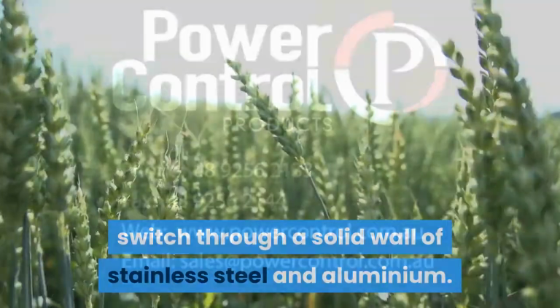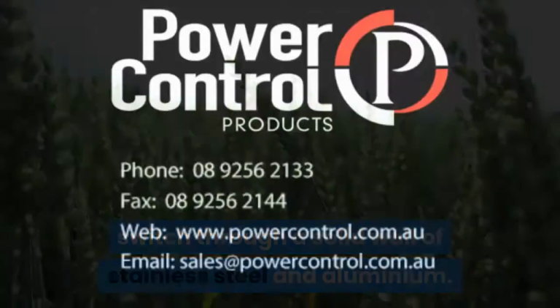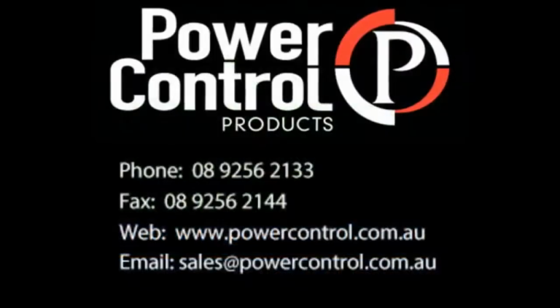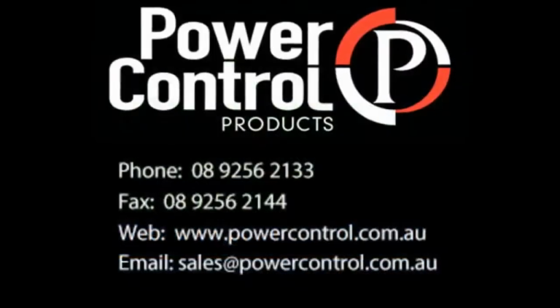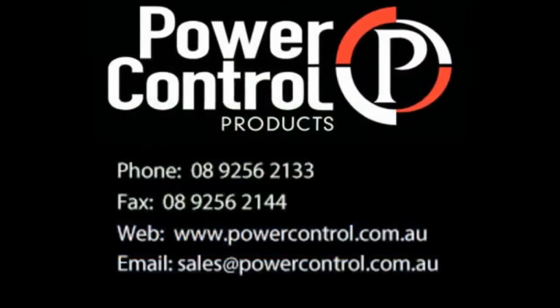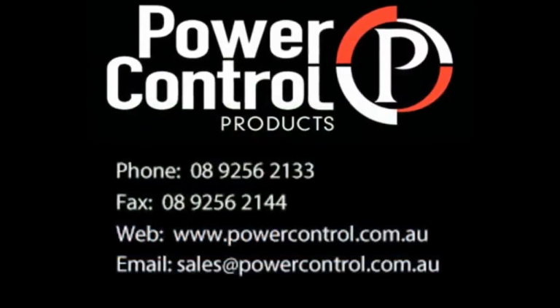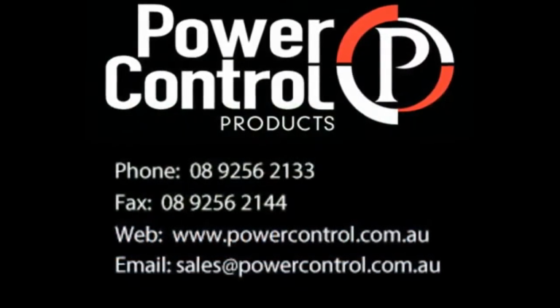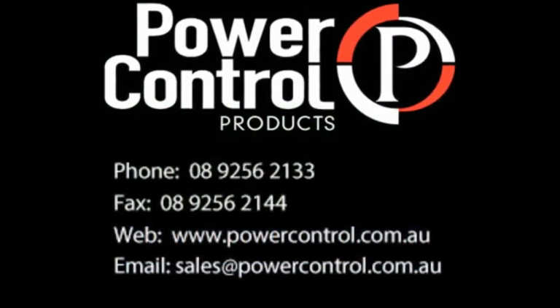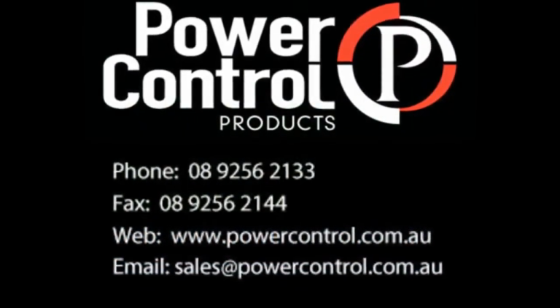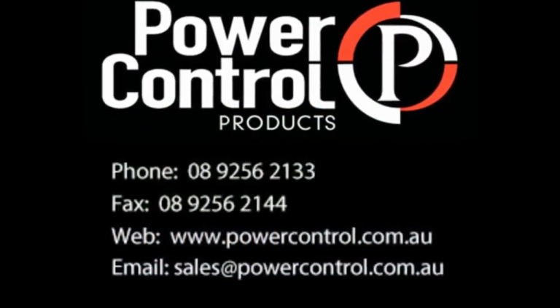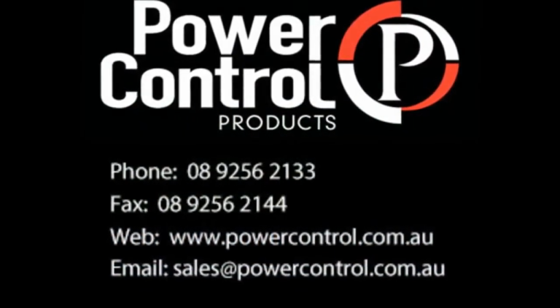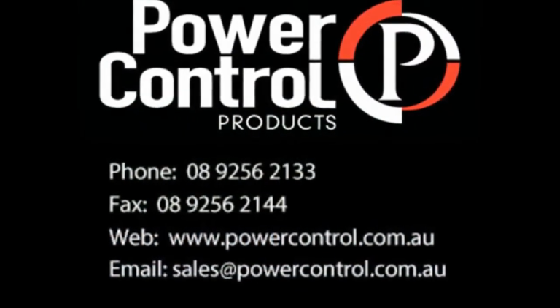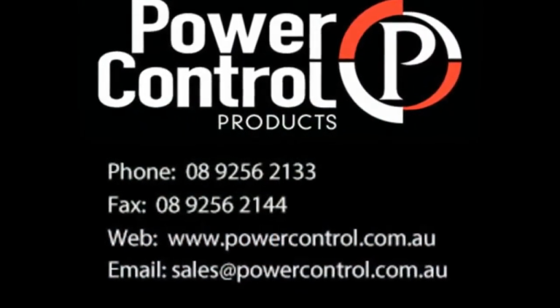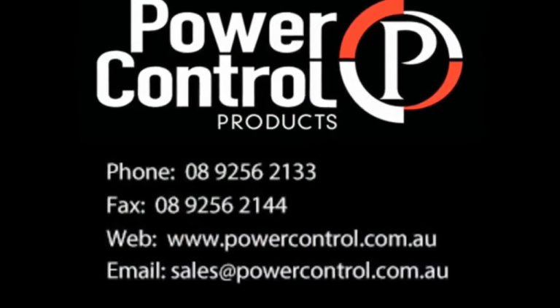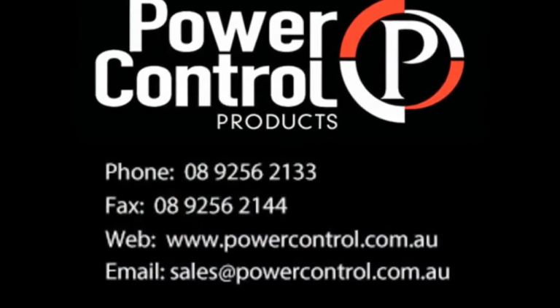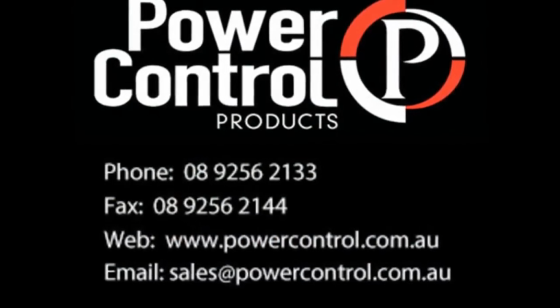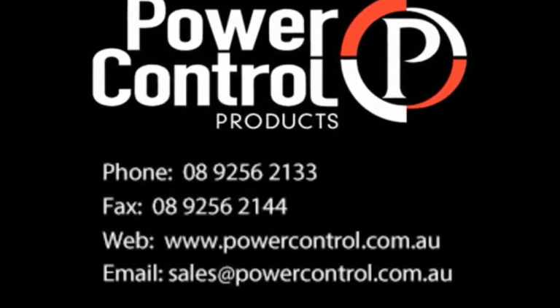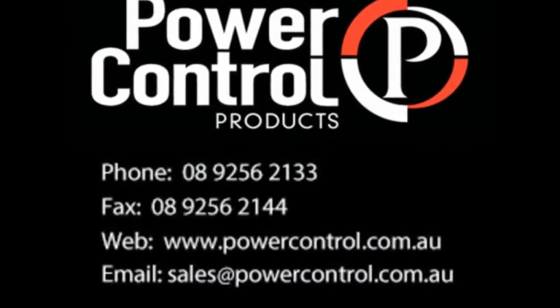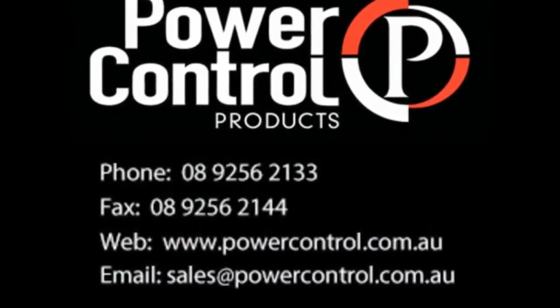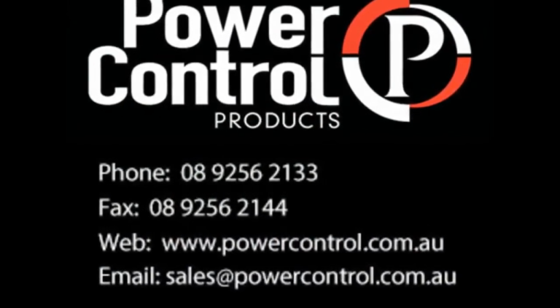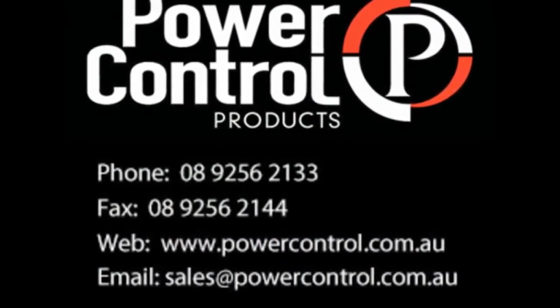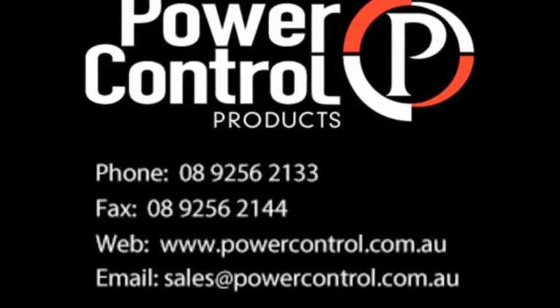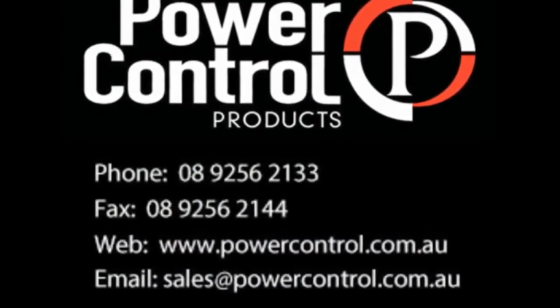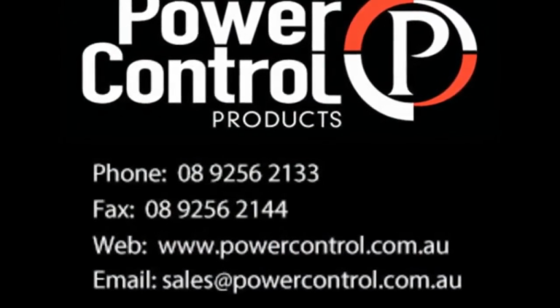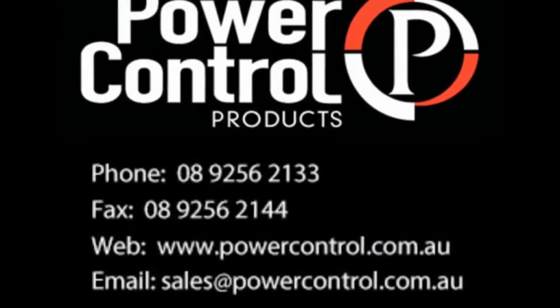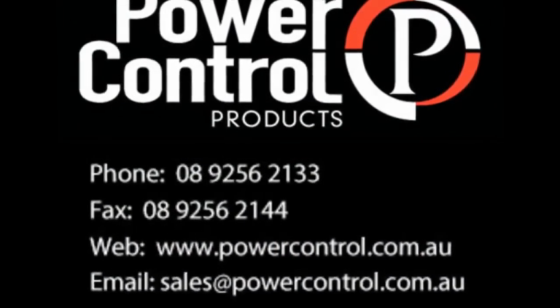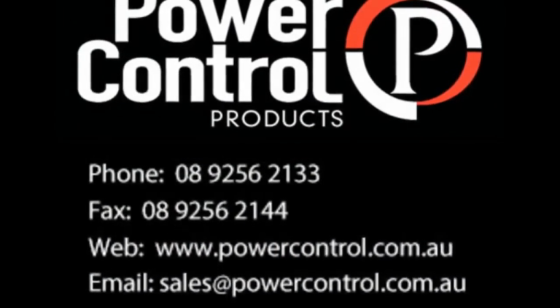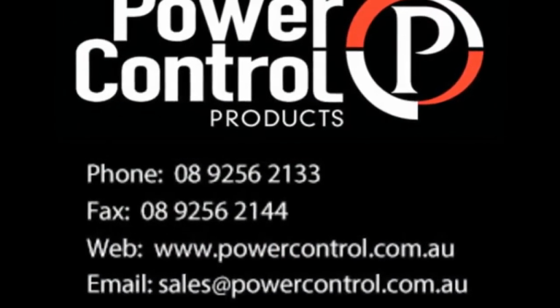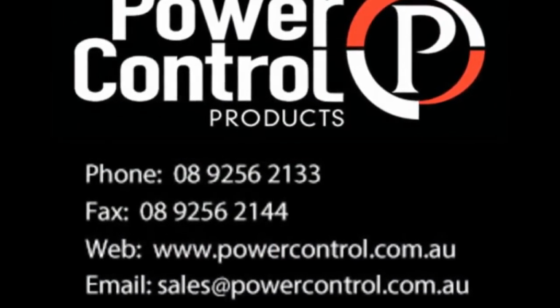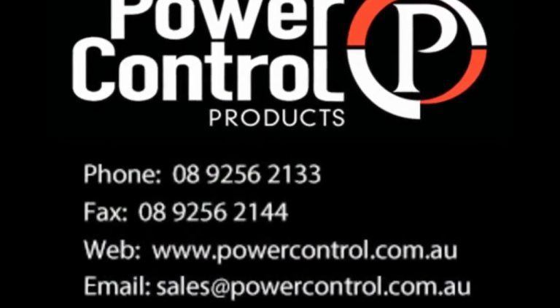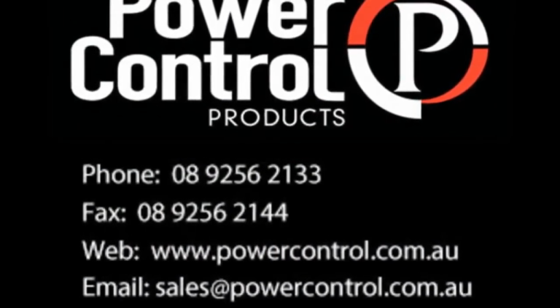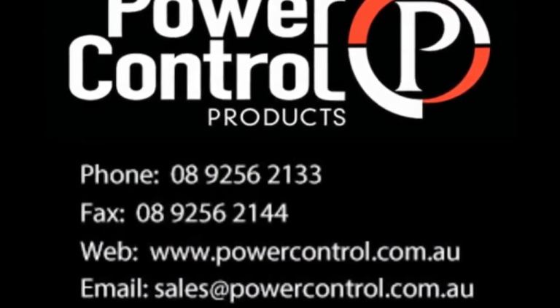Call today for all your Kelco product needs at Power Control Products 9256-2133.